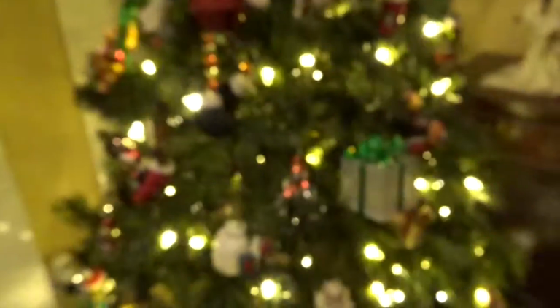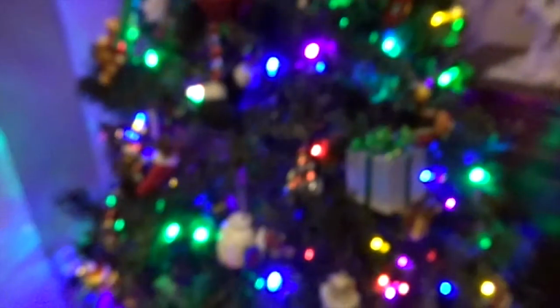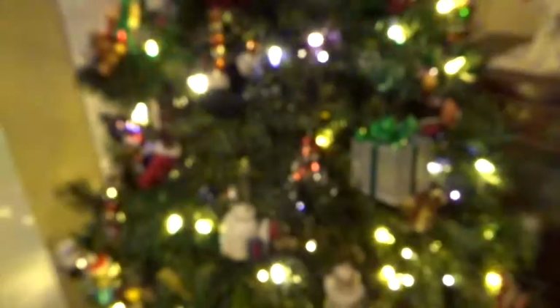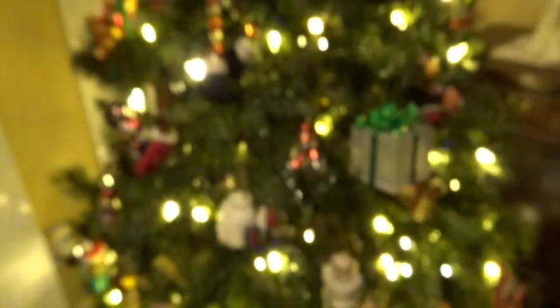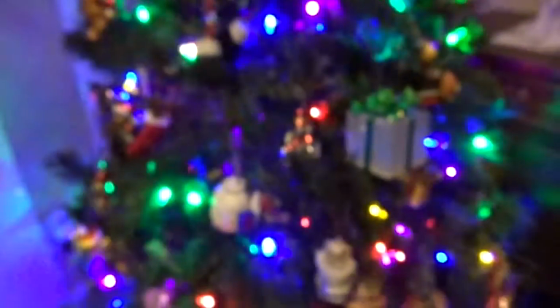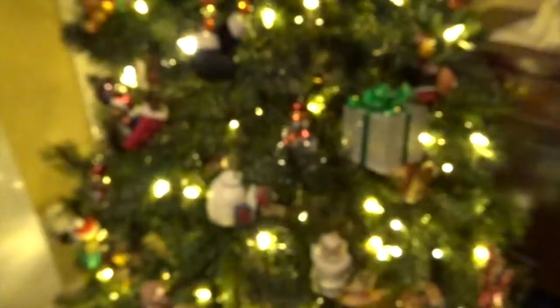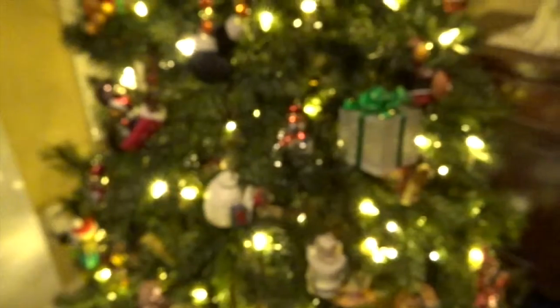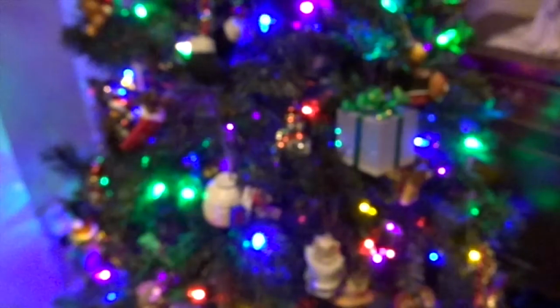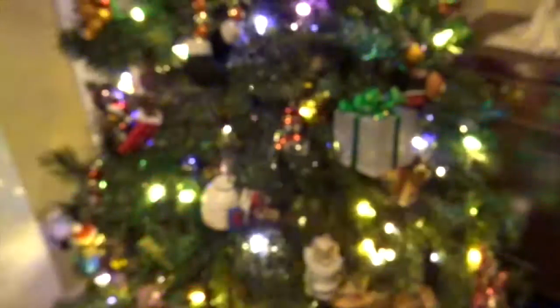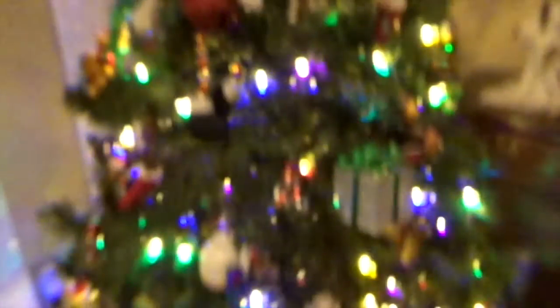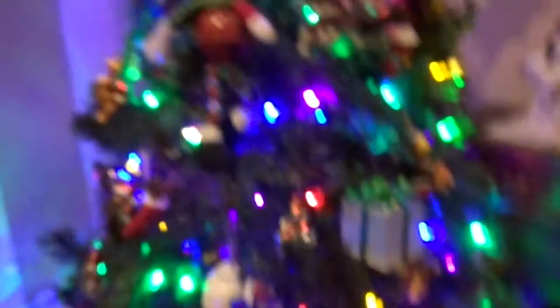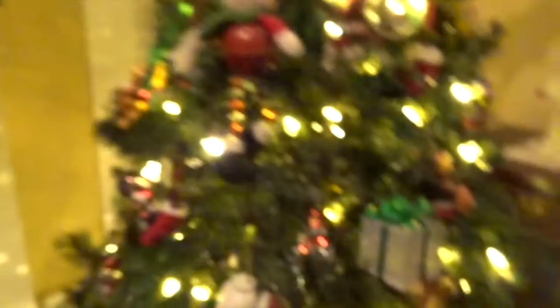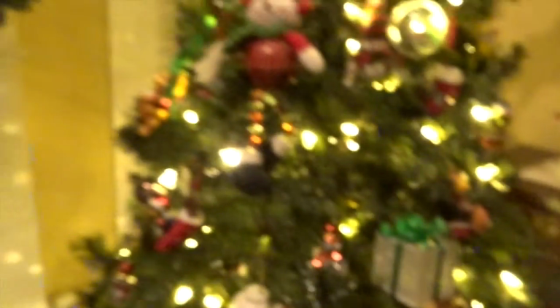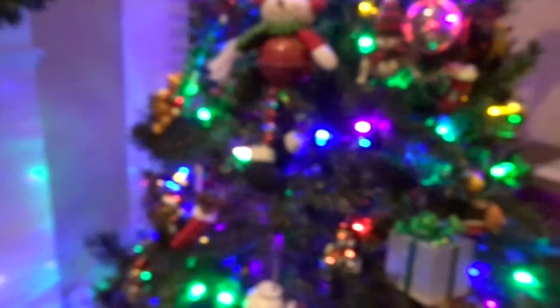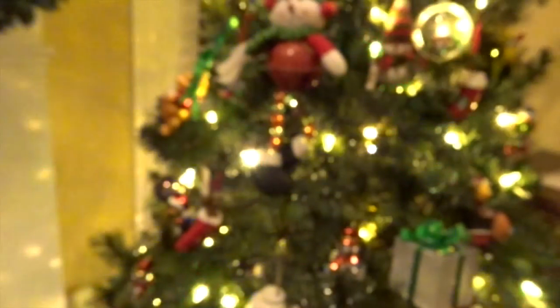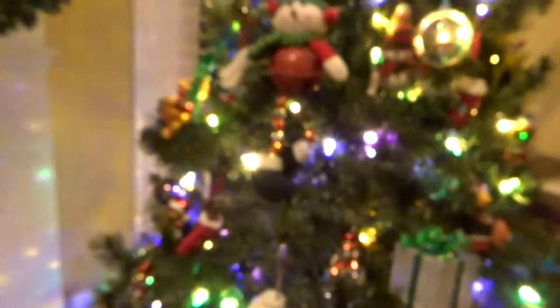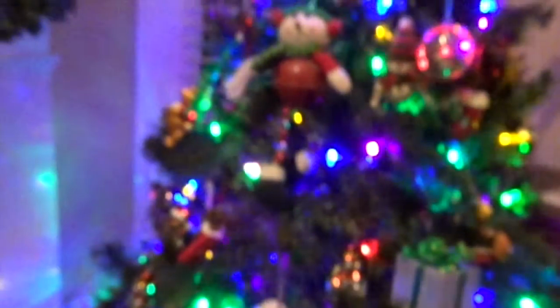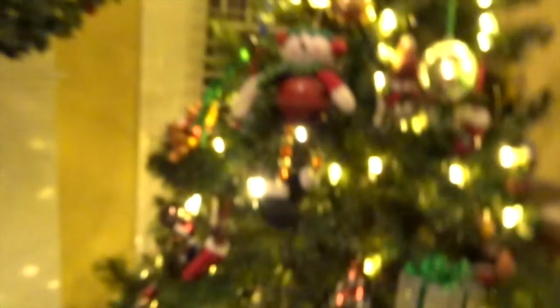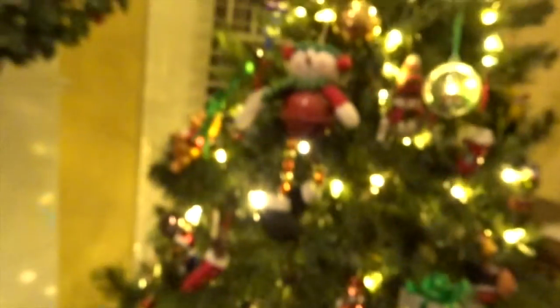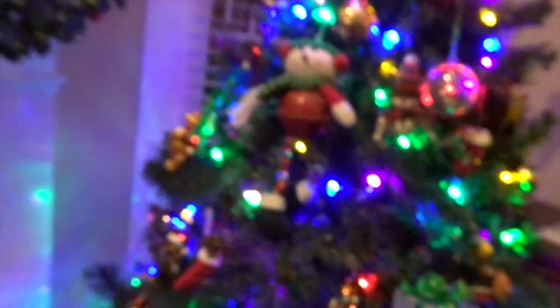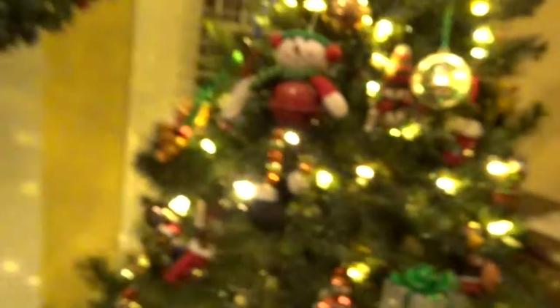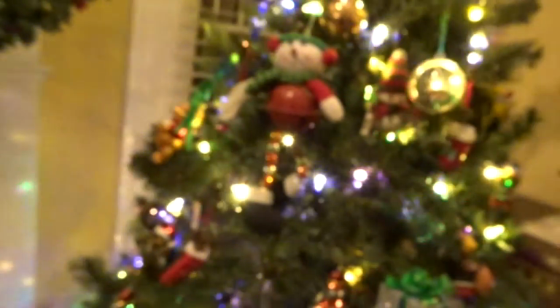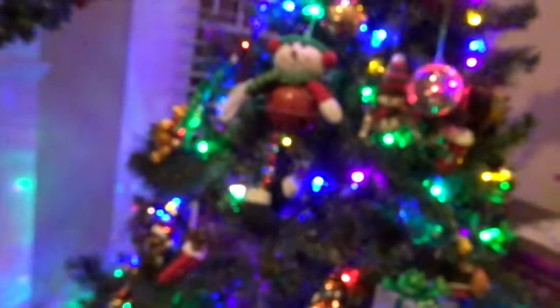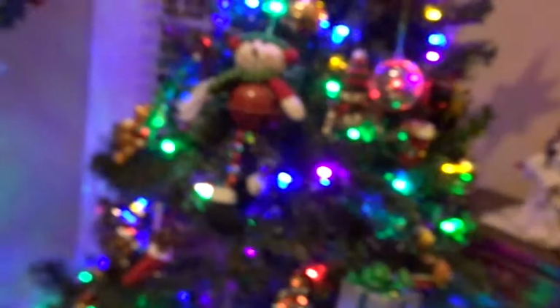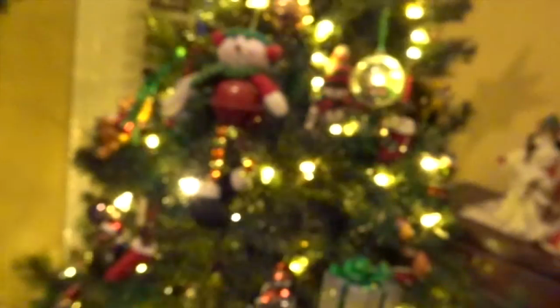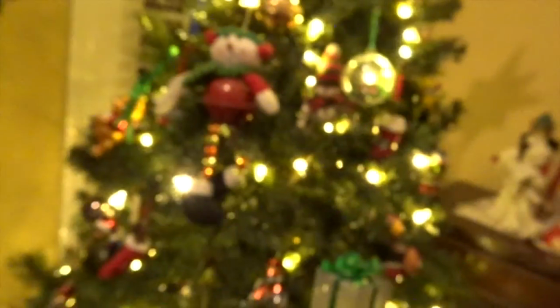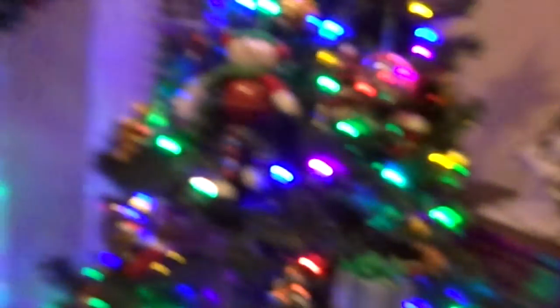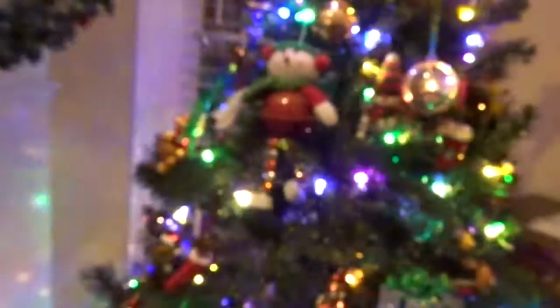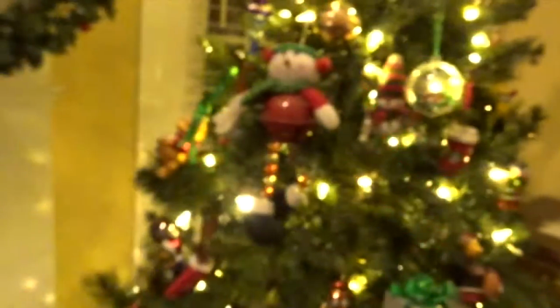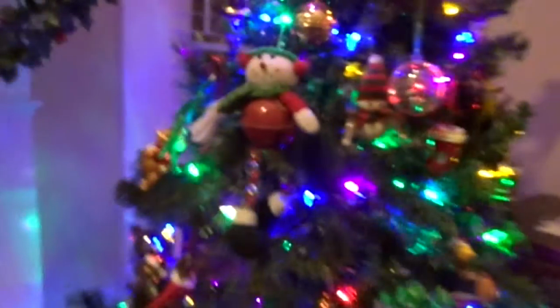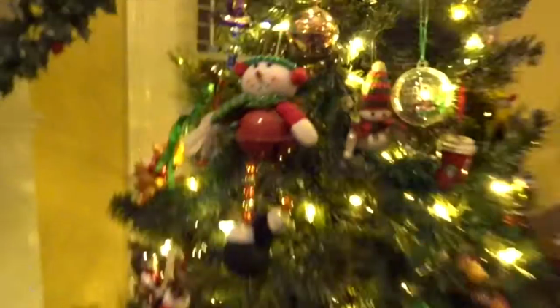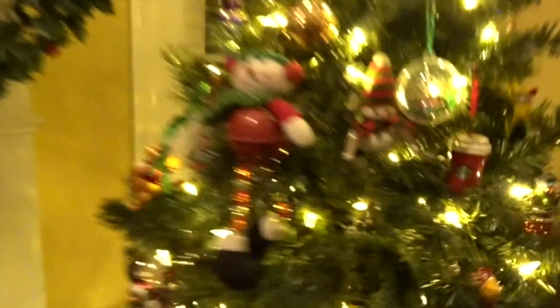So yes, this tree changes colors. I think you can do settings where it stays one color or whatever, but I like it changing colors. It's like a rave.